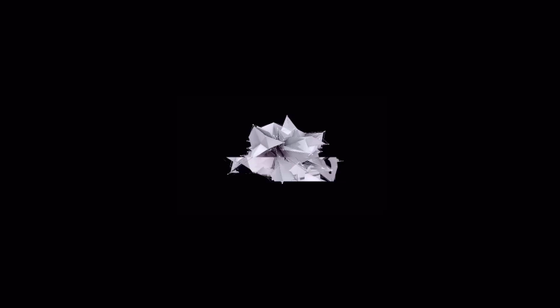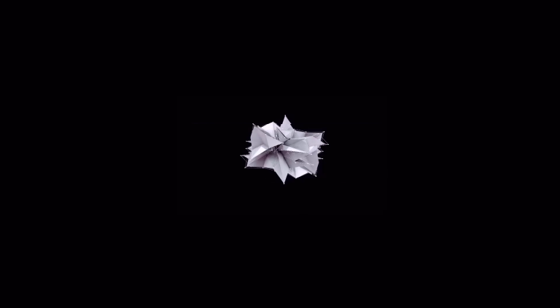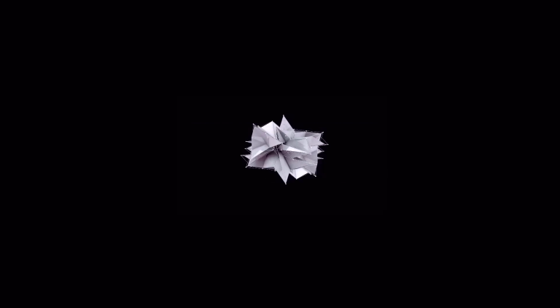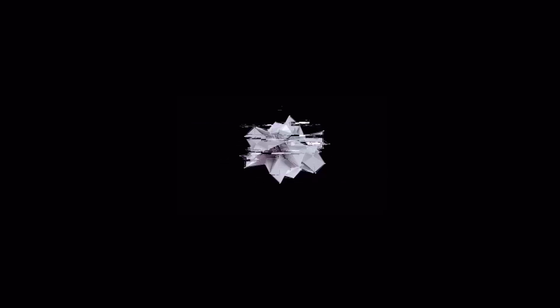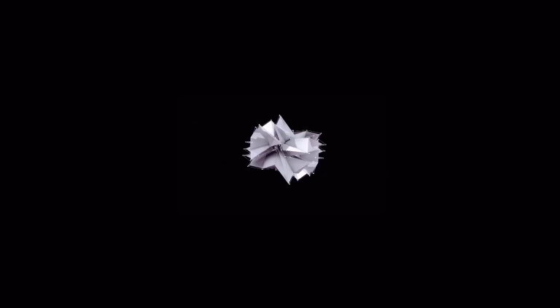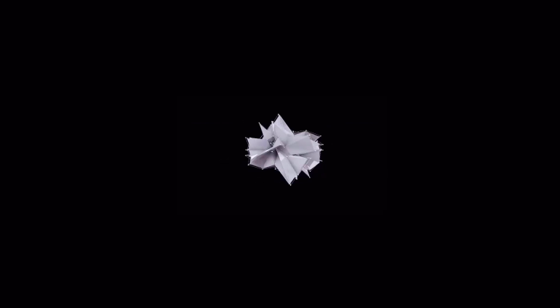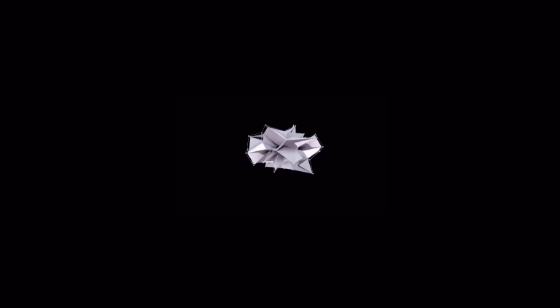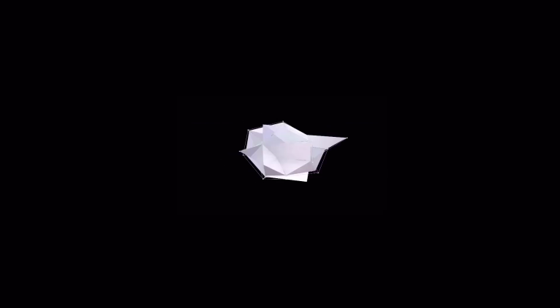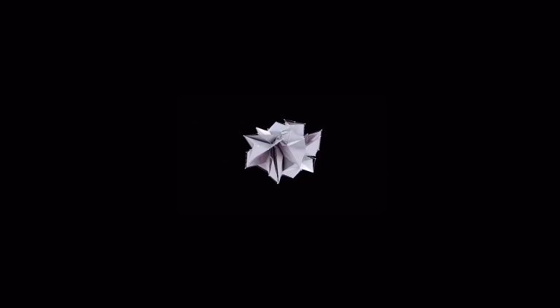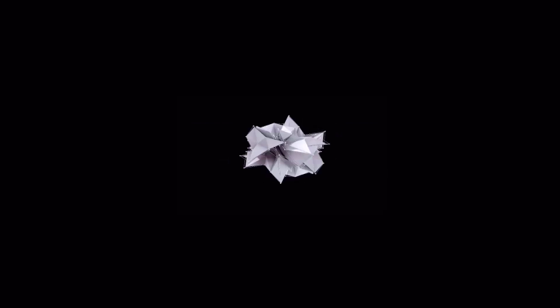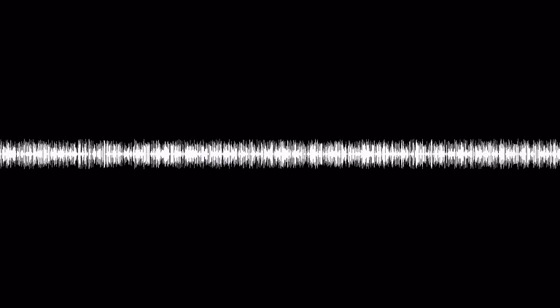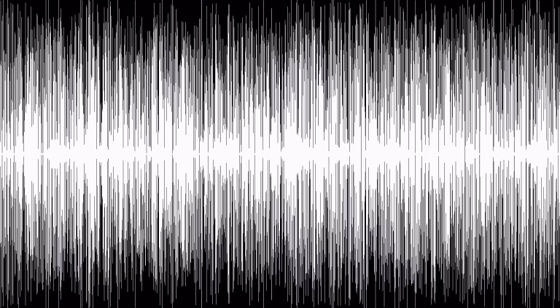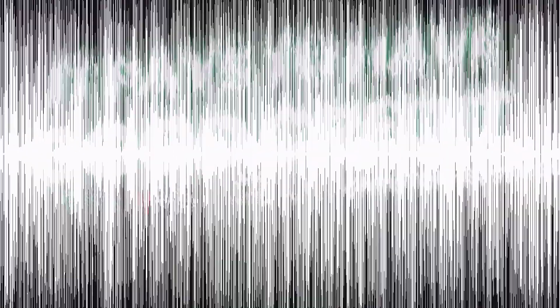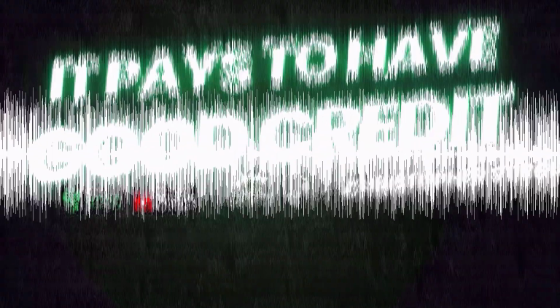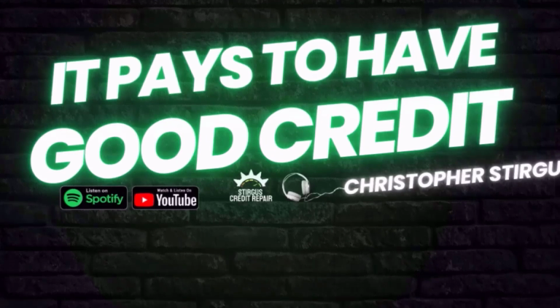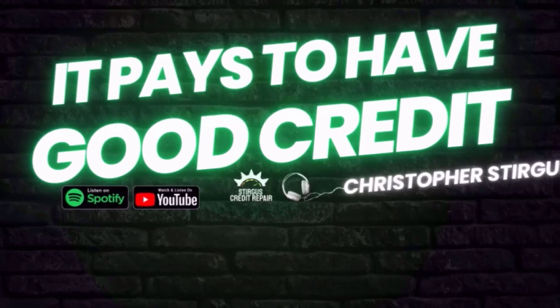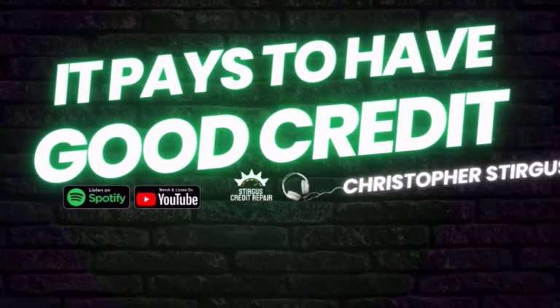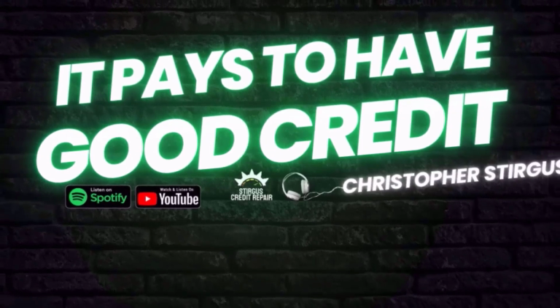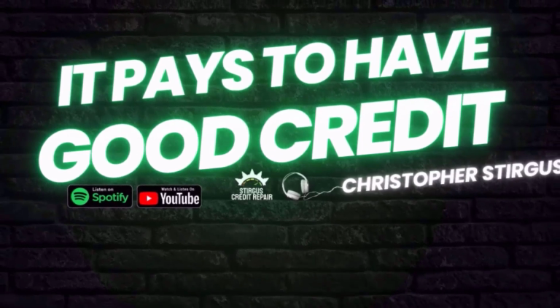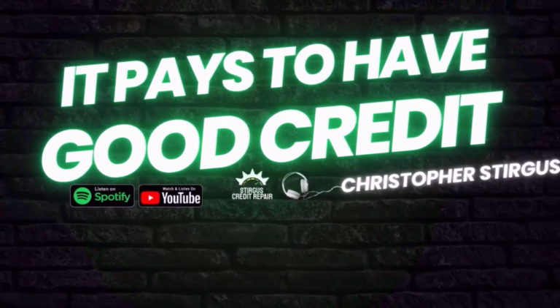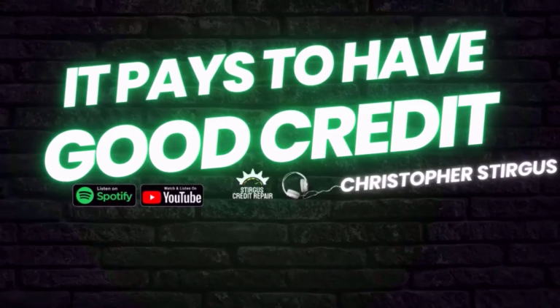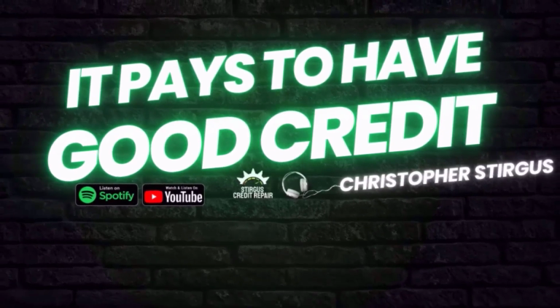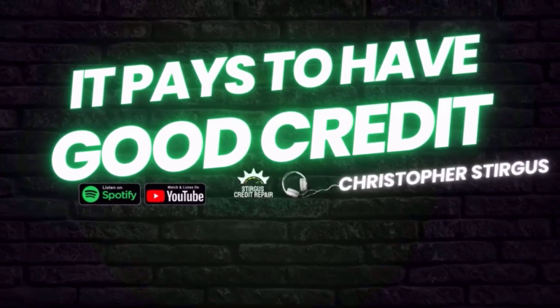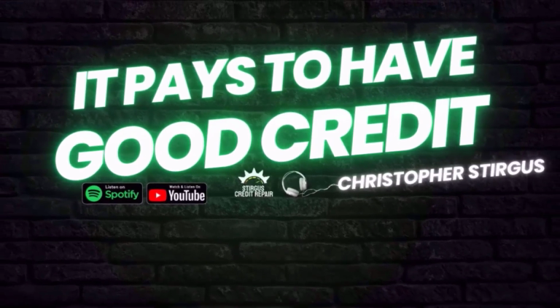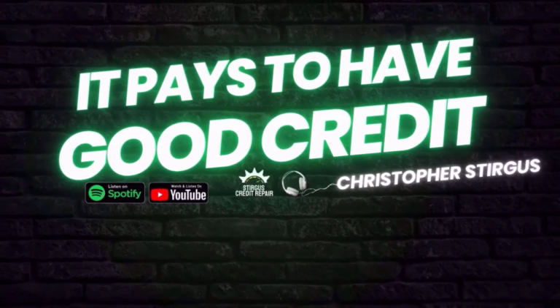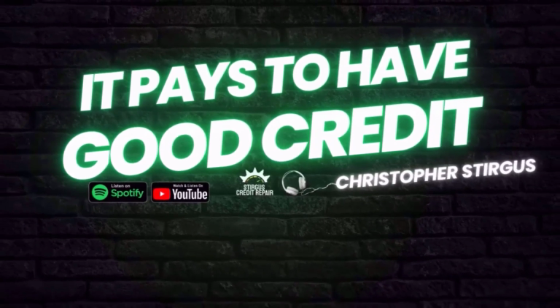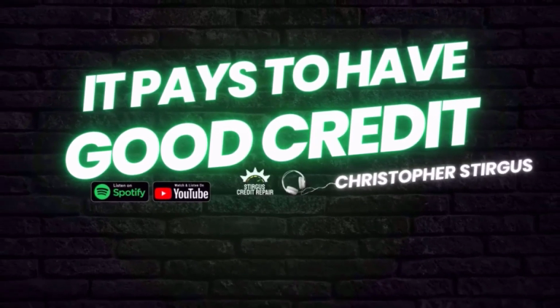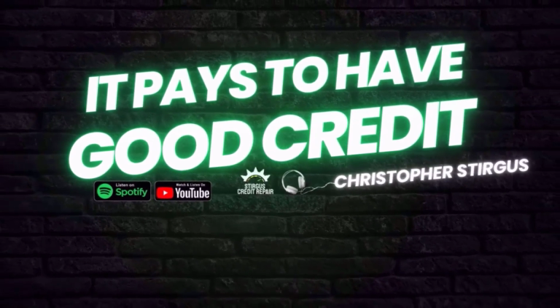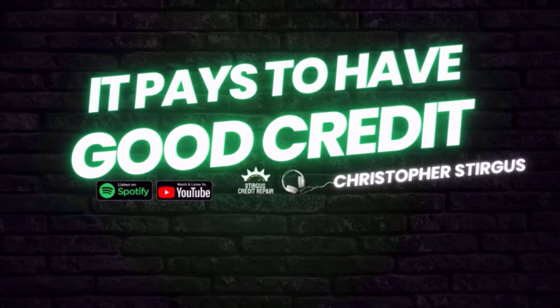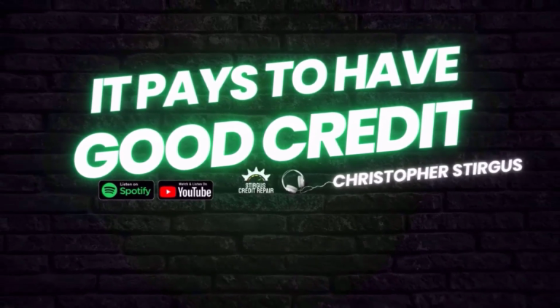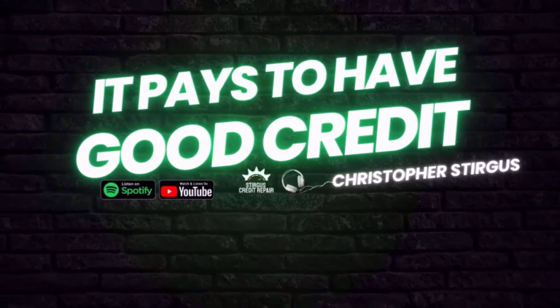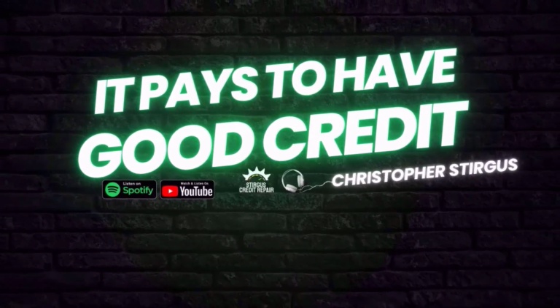It pays to have good credit. You would always want to be on the side of having good credit. Do you think it pays to have good credit?